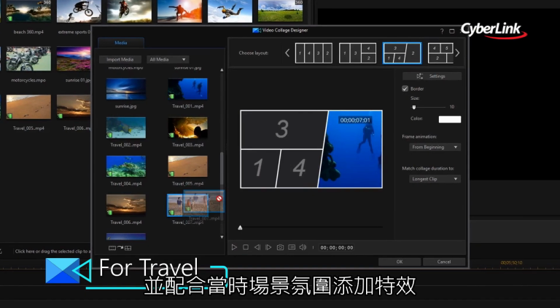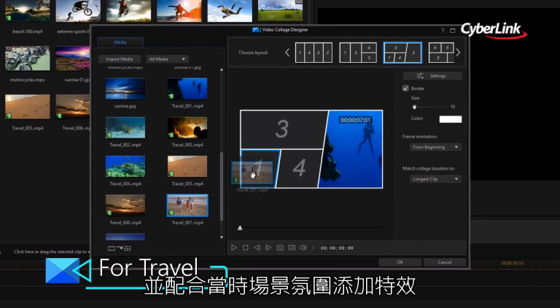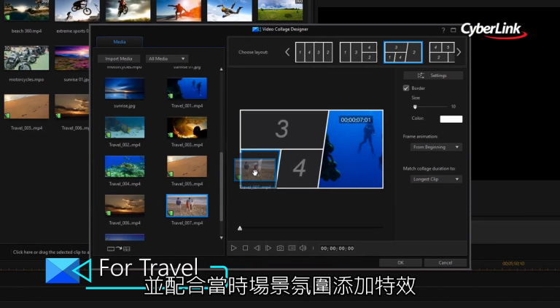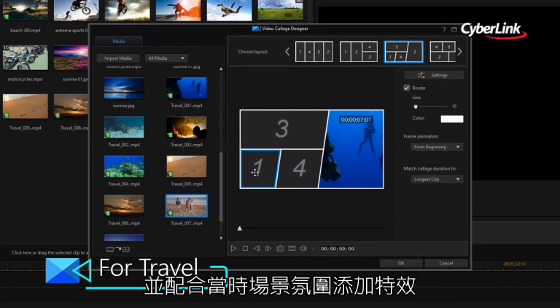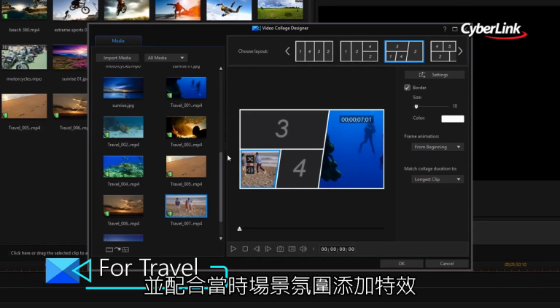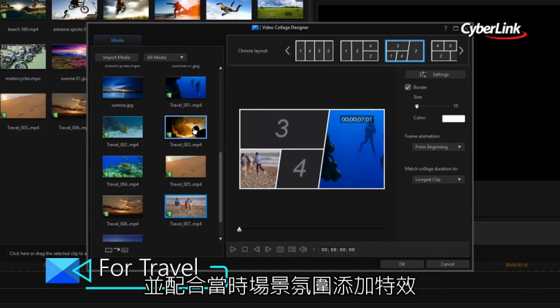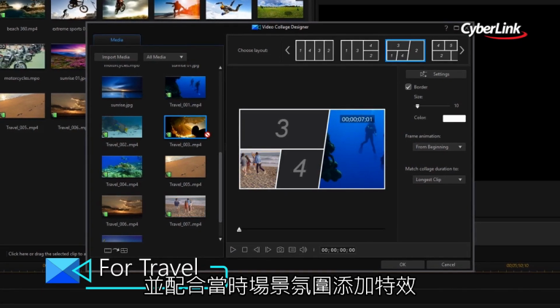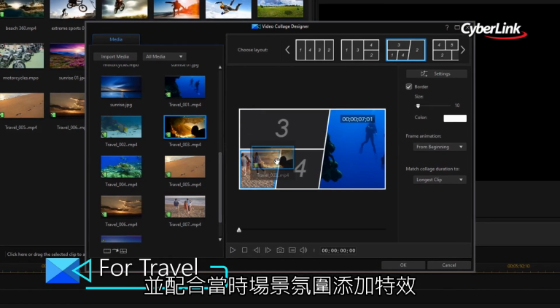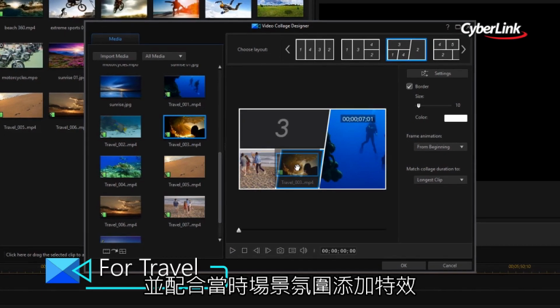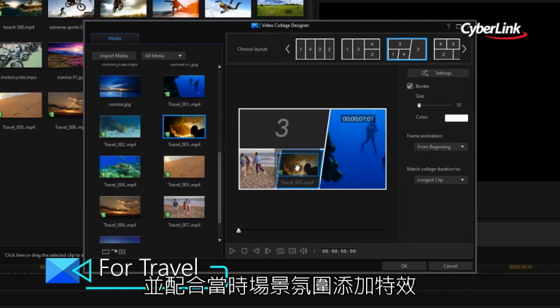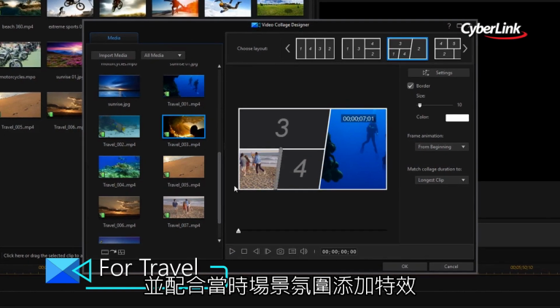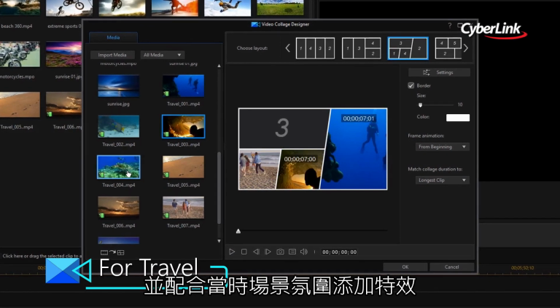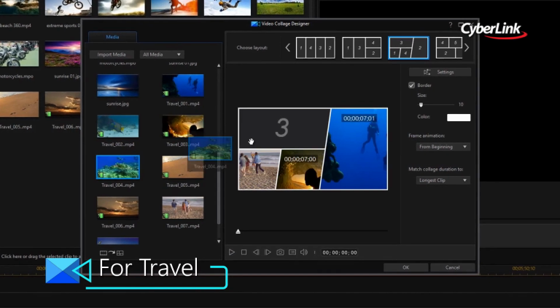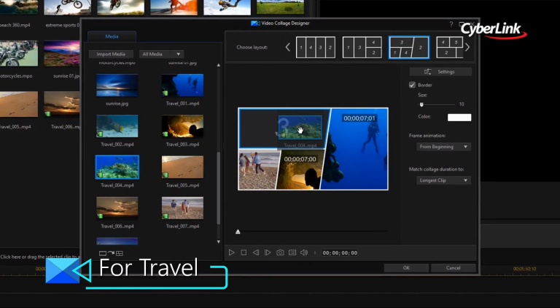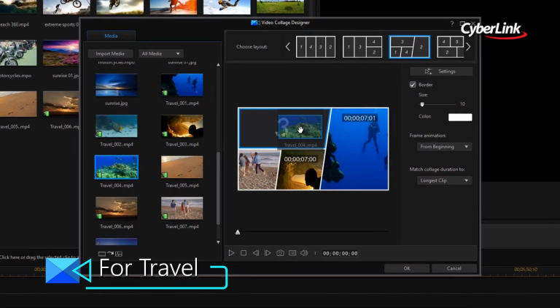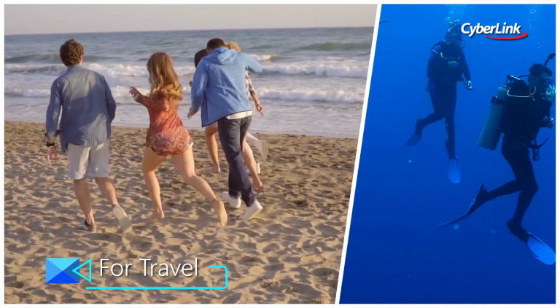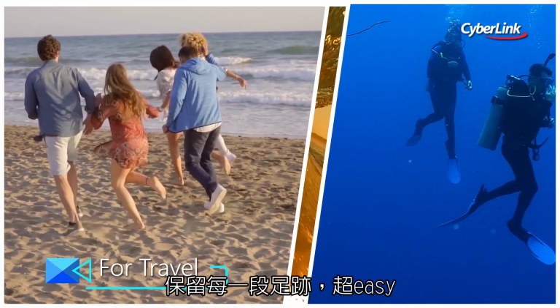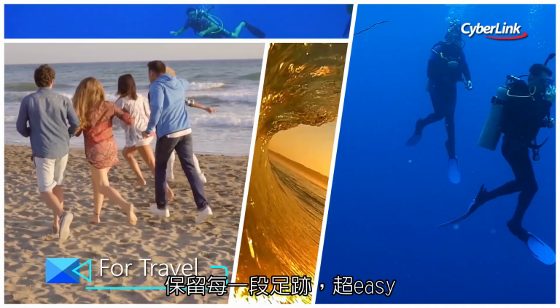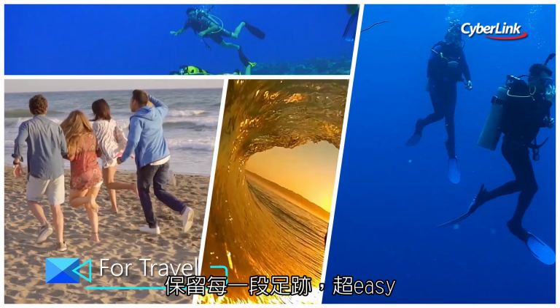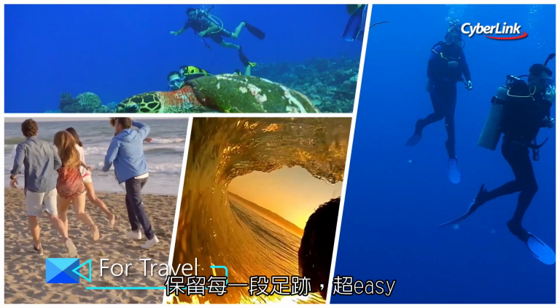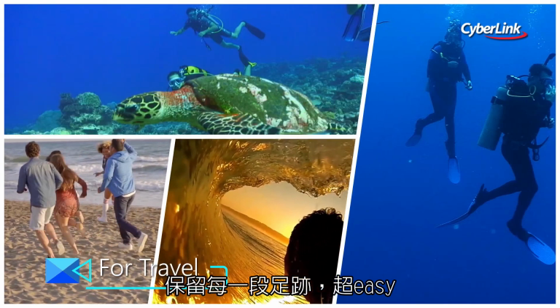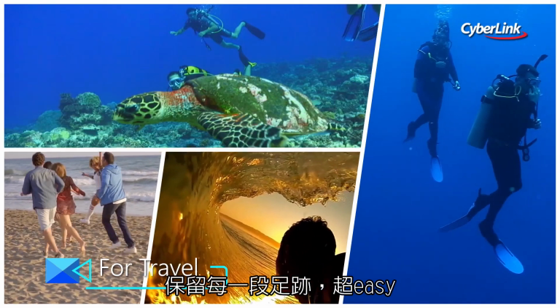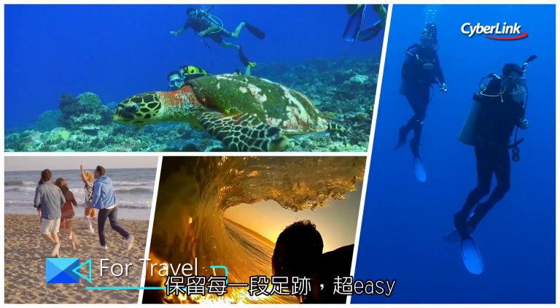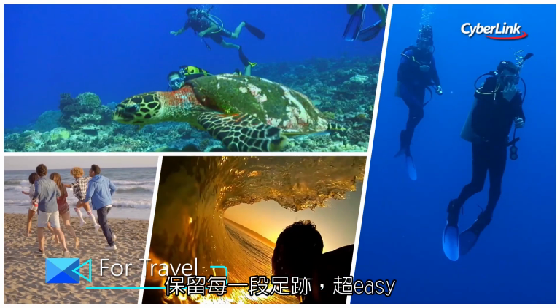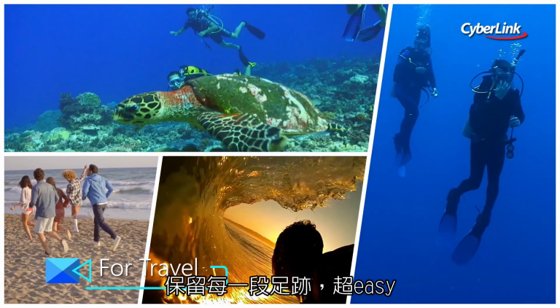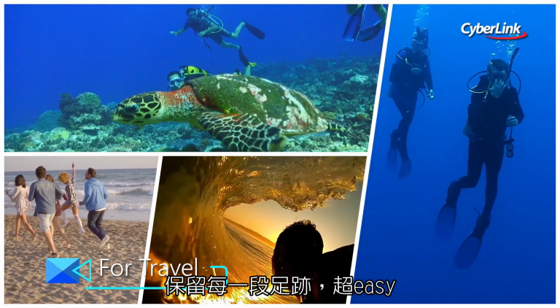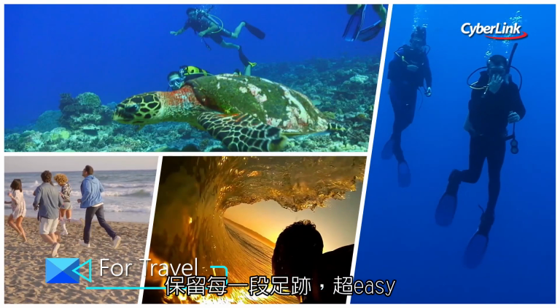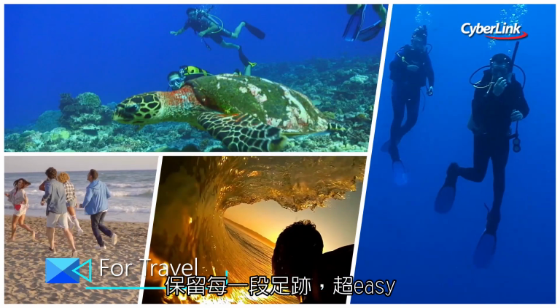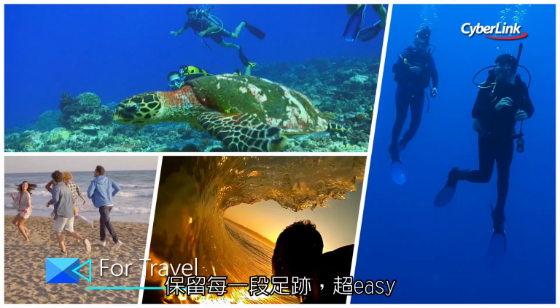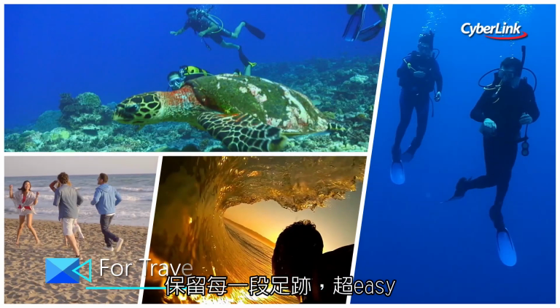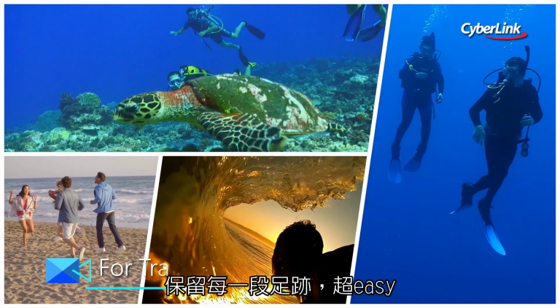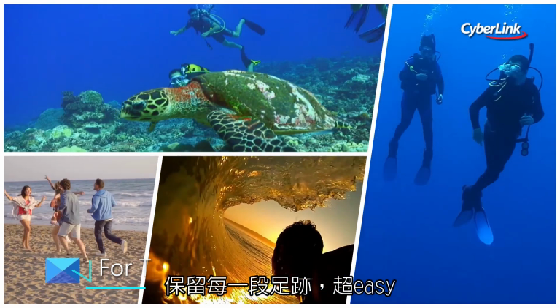Using PowerDirector's simple drag and drop tools that create video so good, you'll wonder how it was so easy.